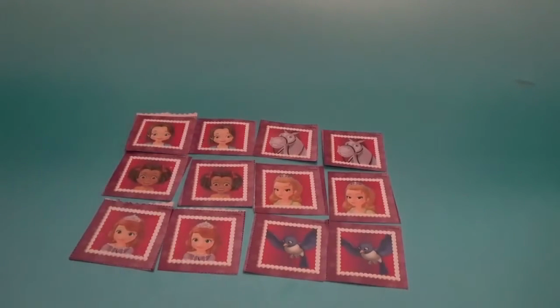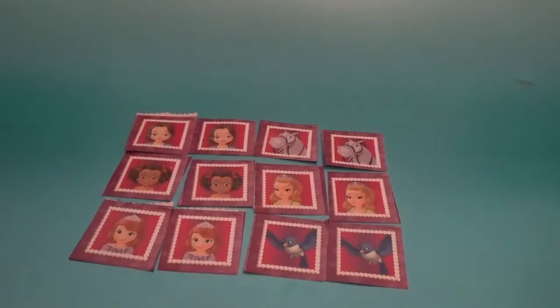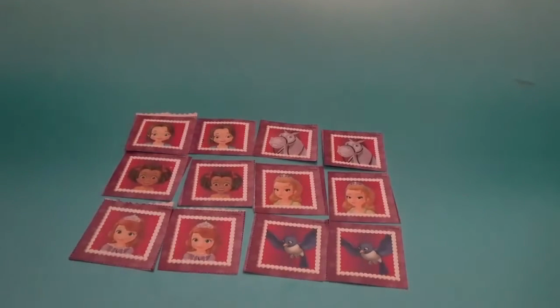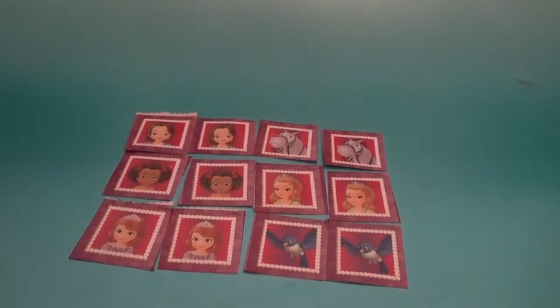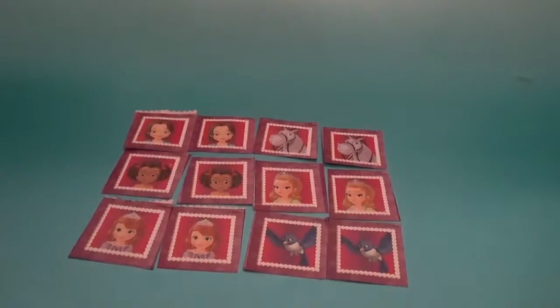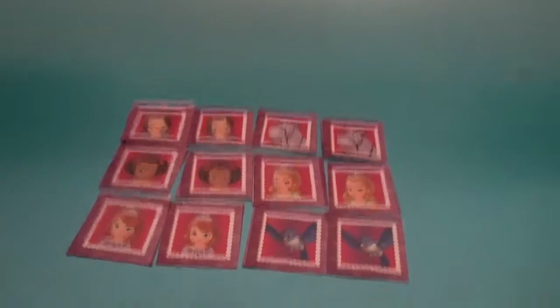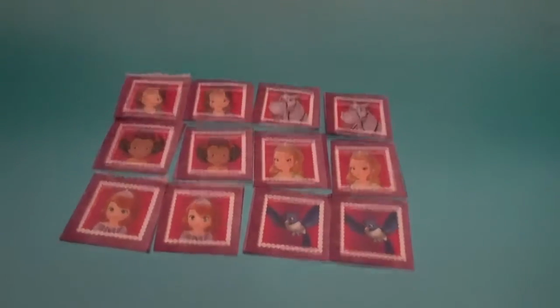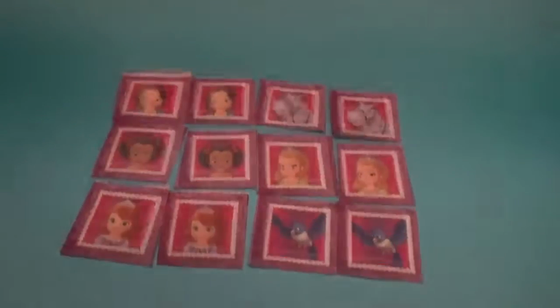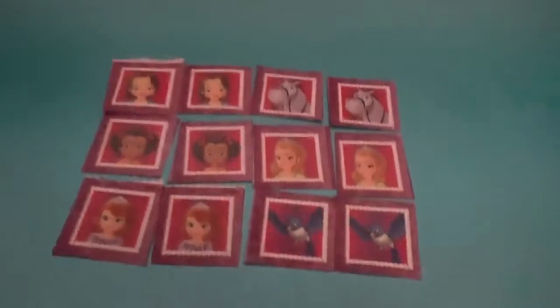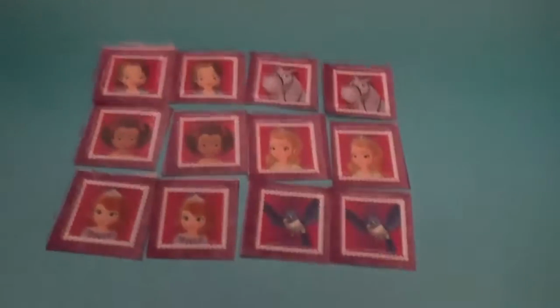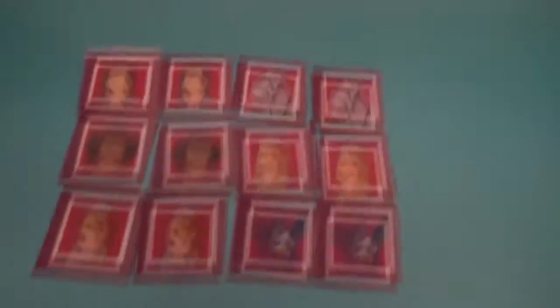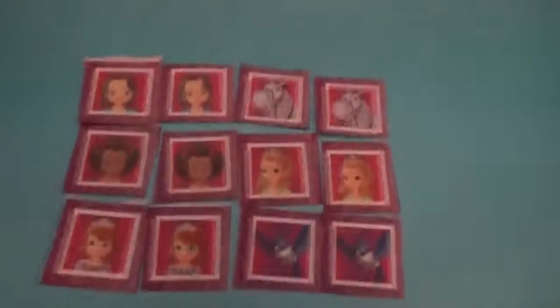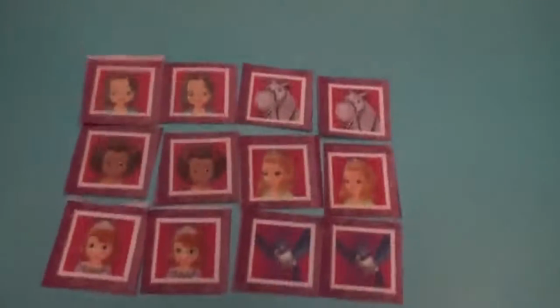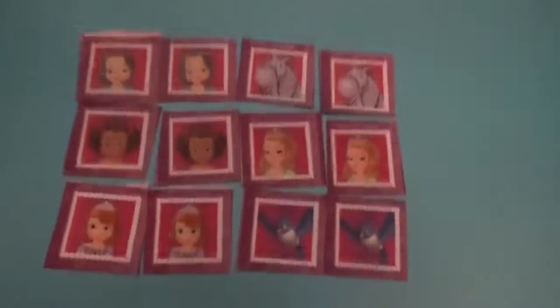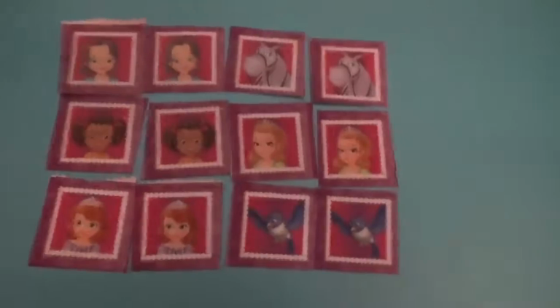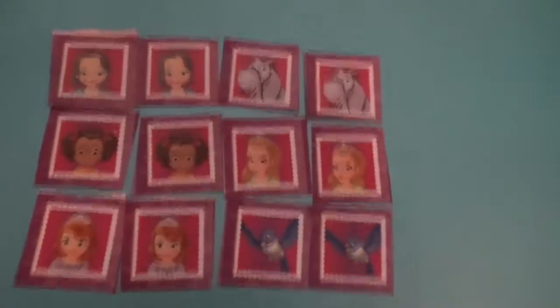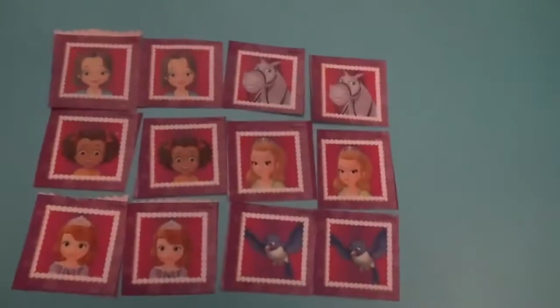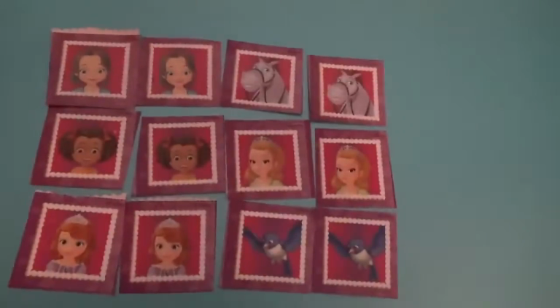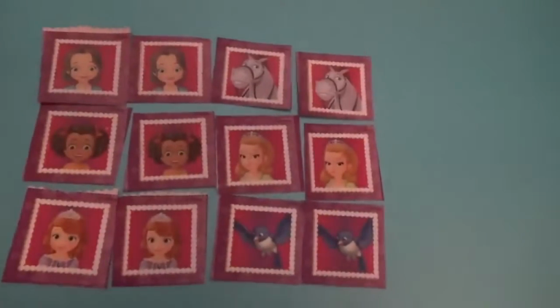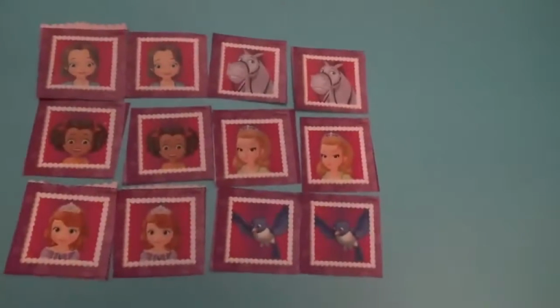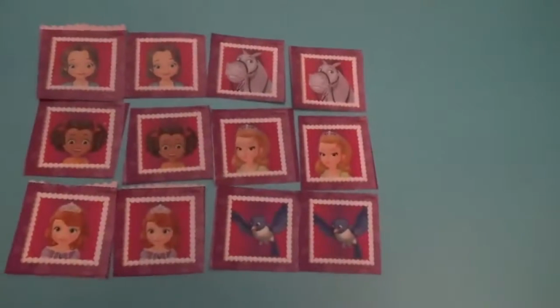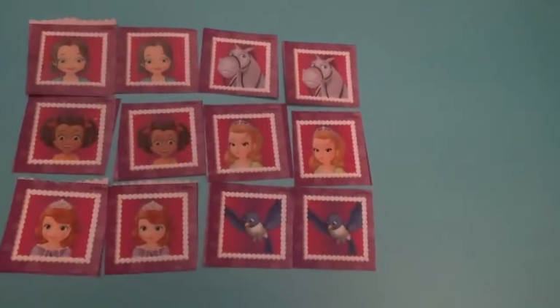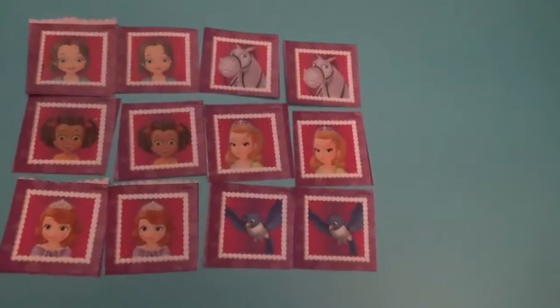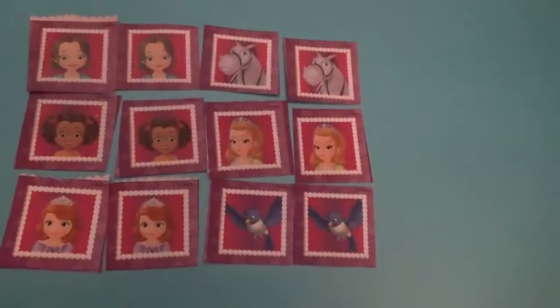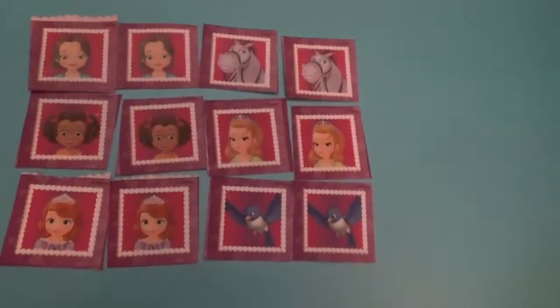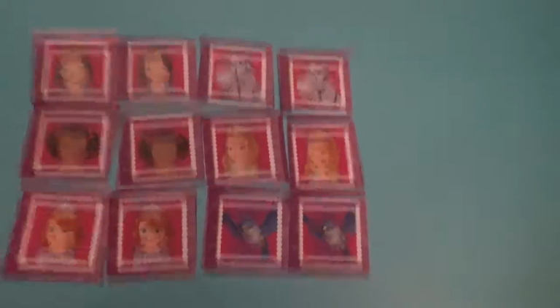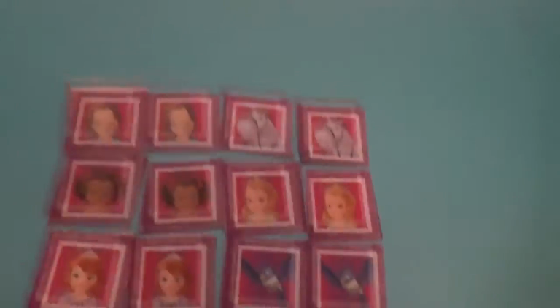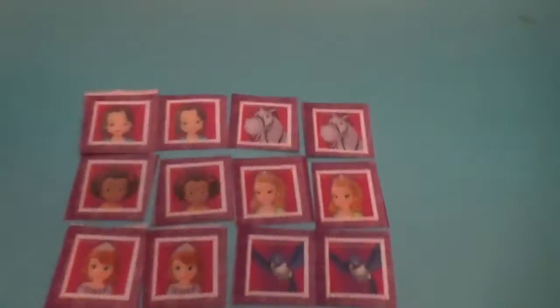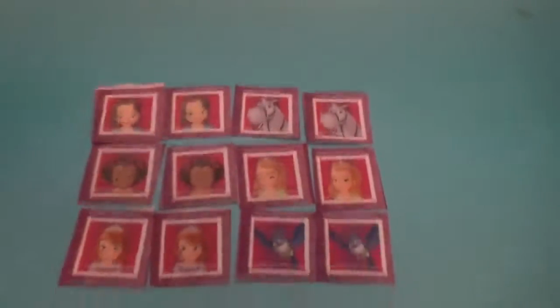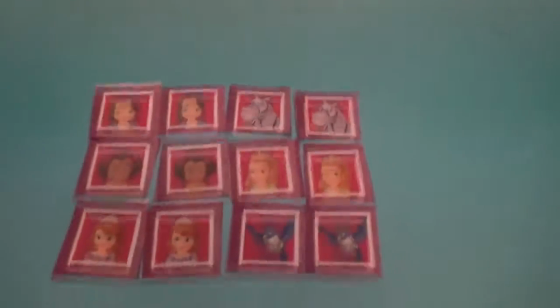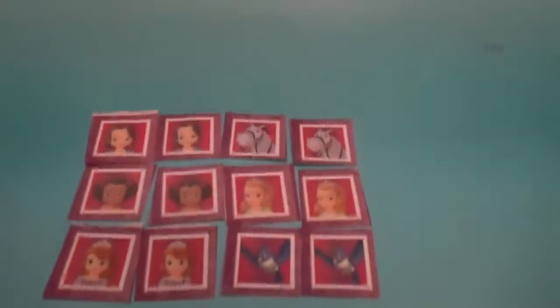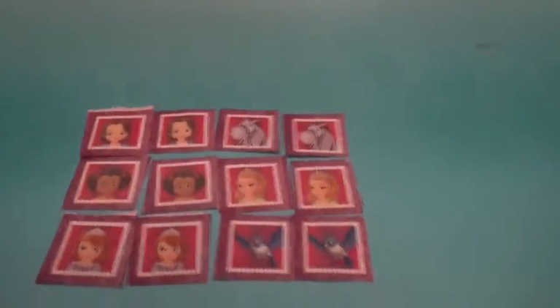And it should look like this — there's the matching pair game. It wasn't that fun.